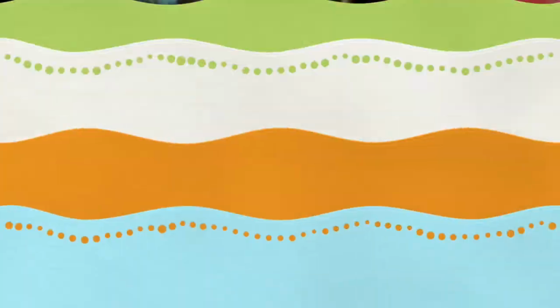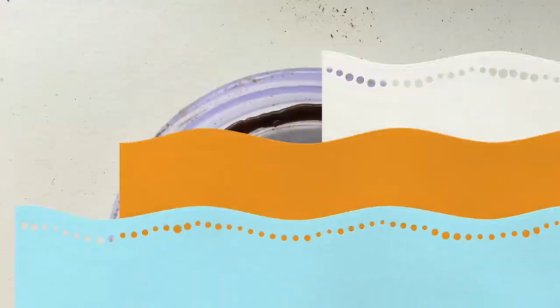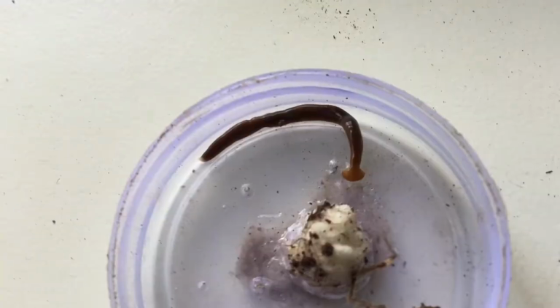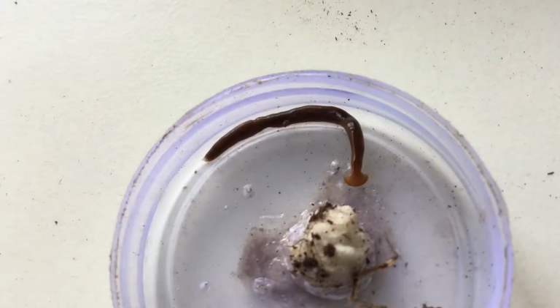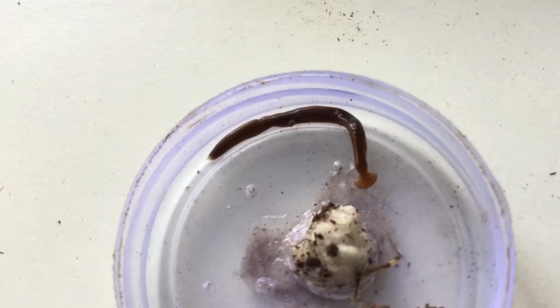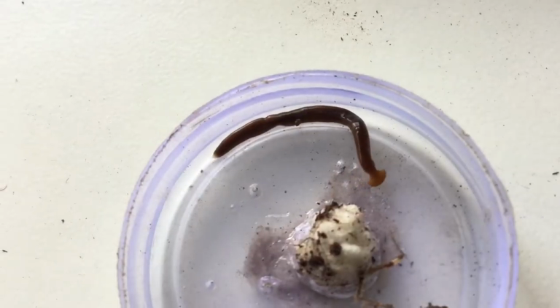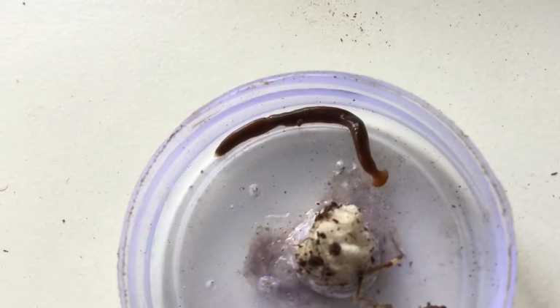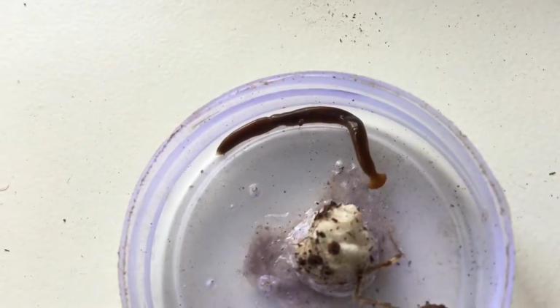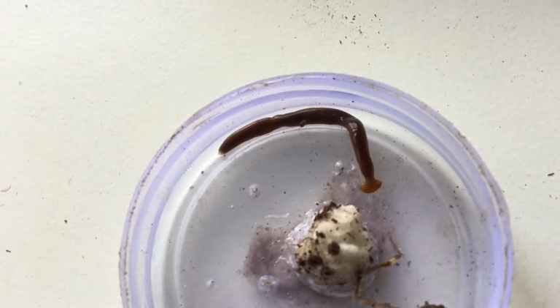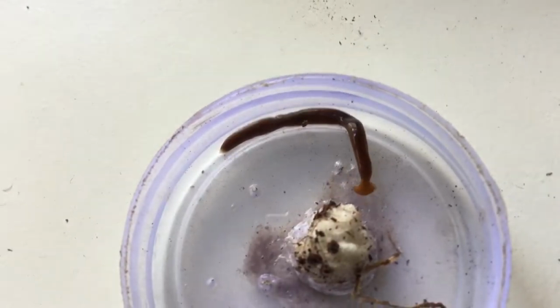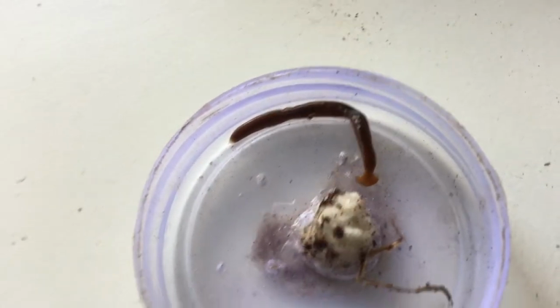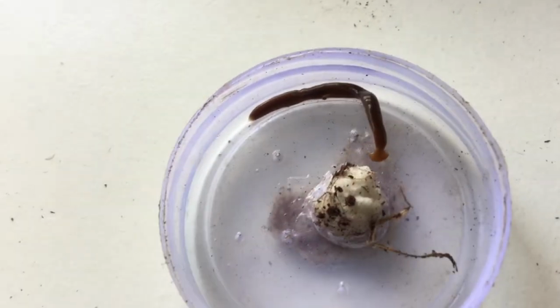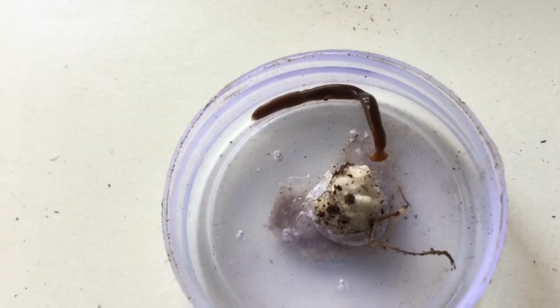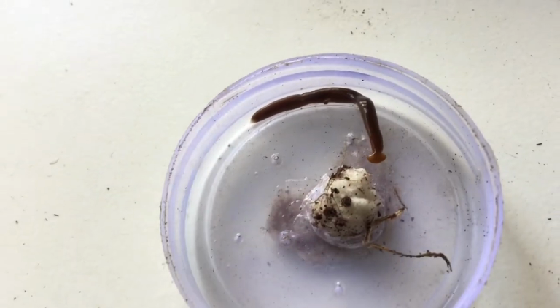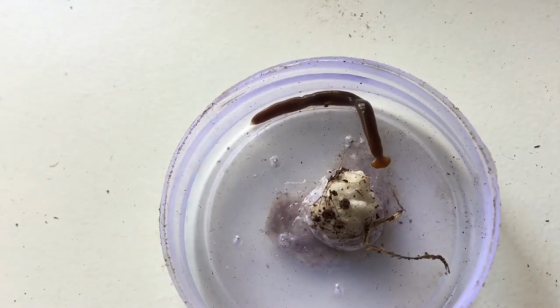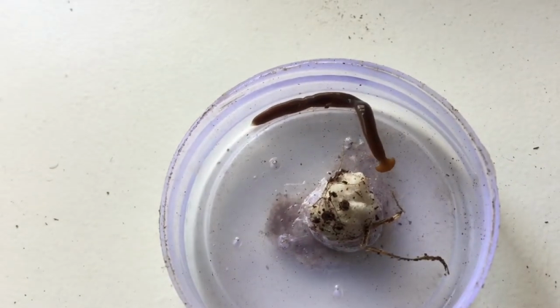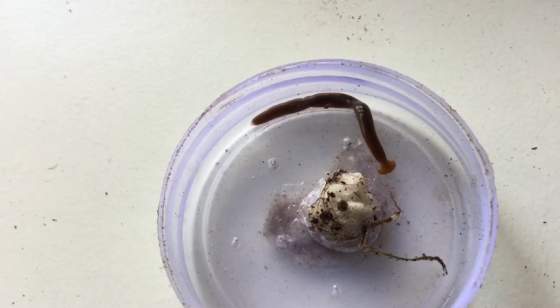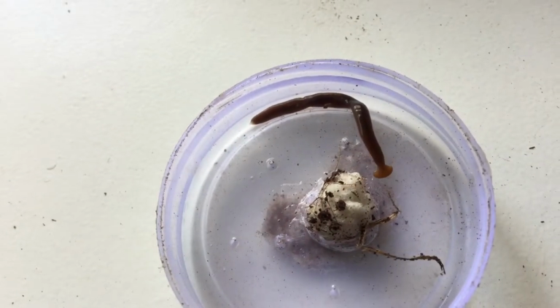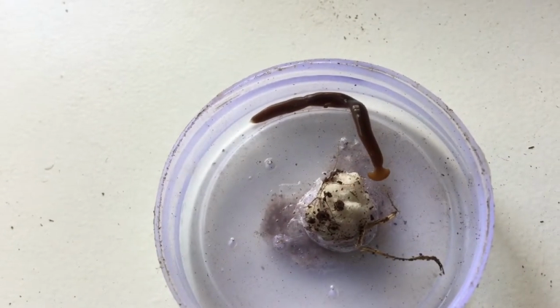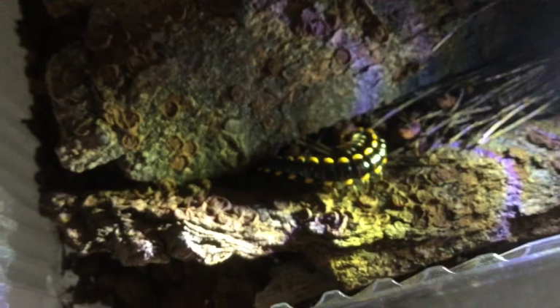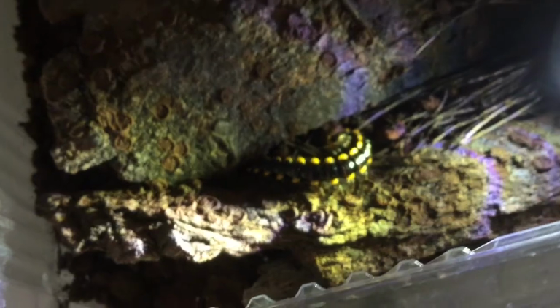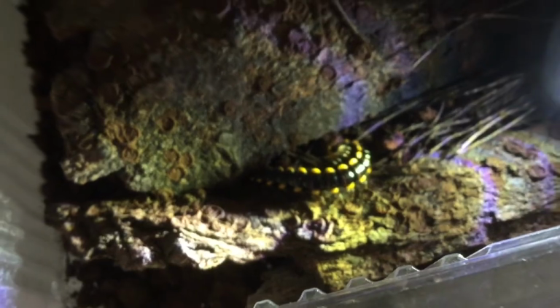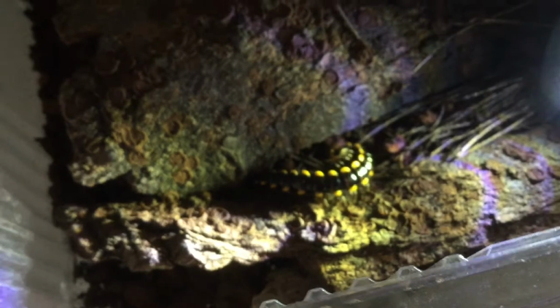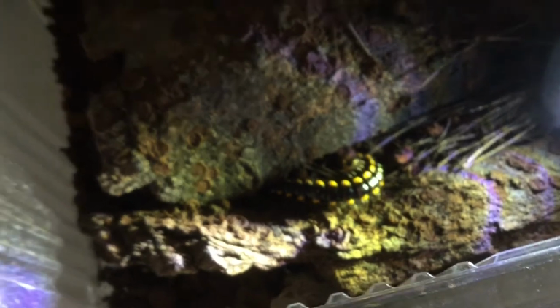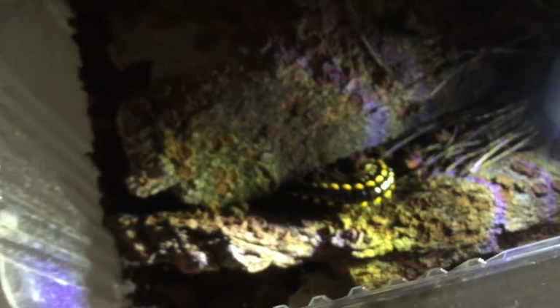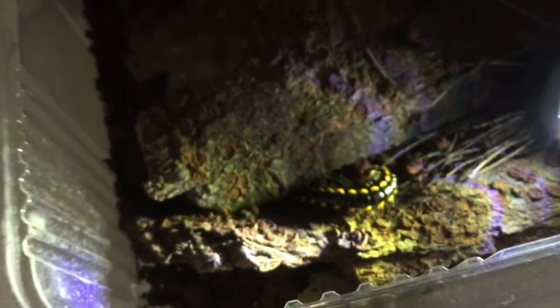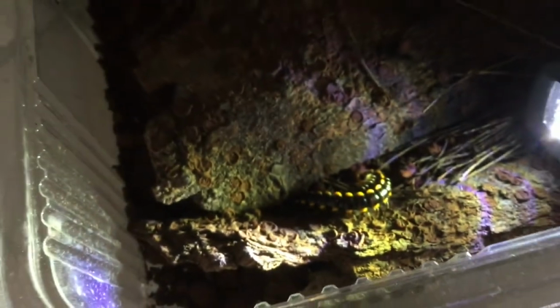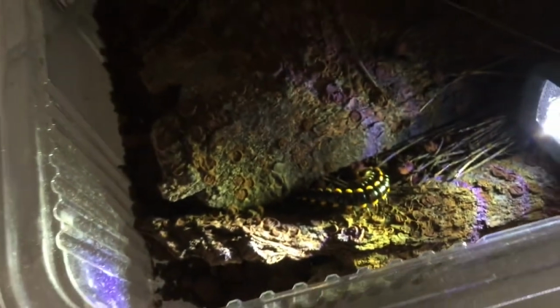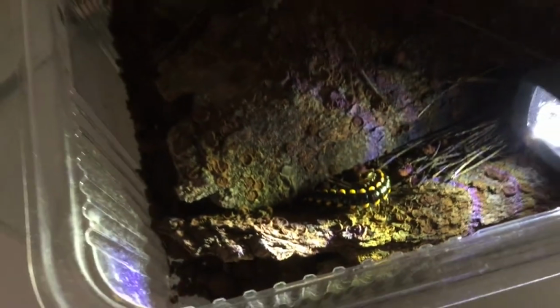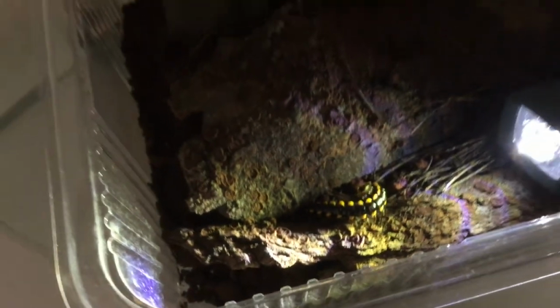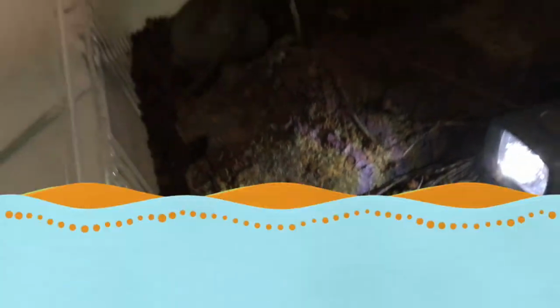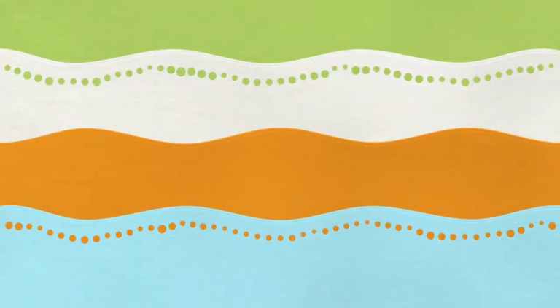I also acquired this cool alien-like creature called the hammerhead worm. My yellow-spotted millipedes are also doing fine.